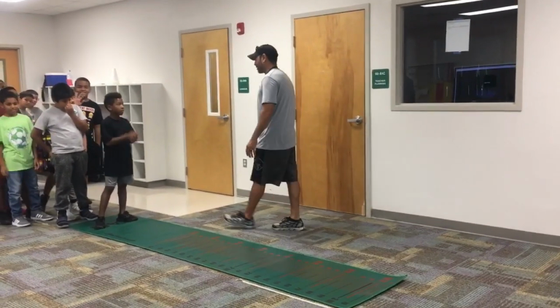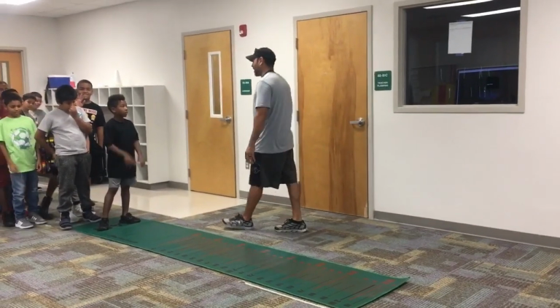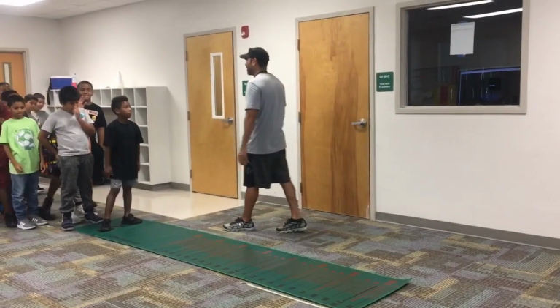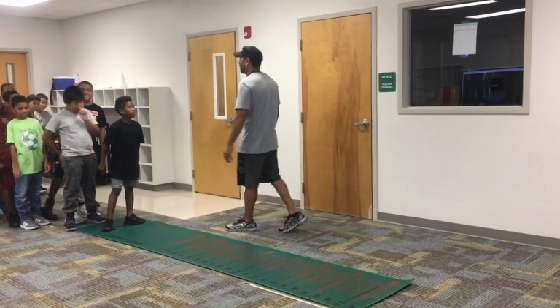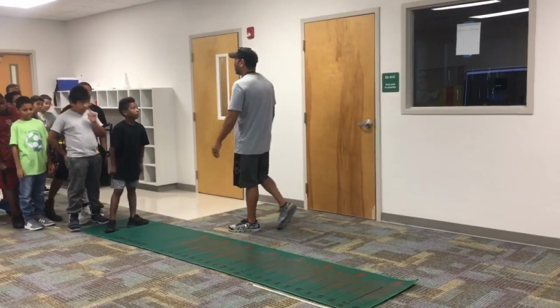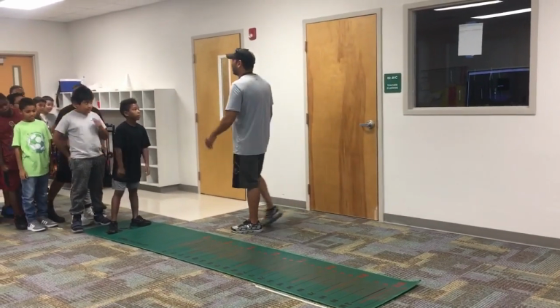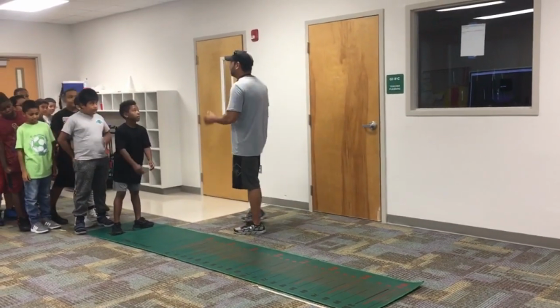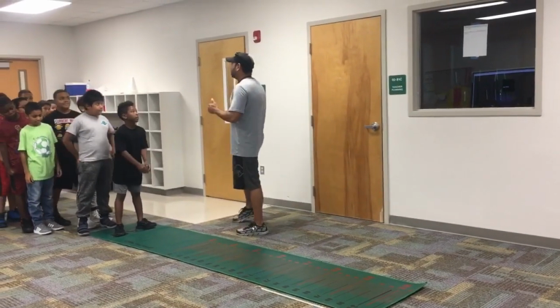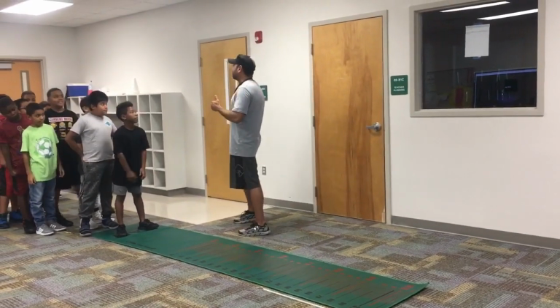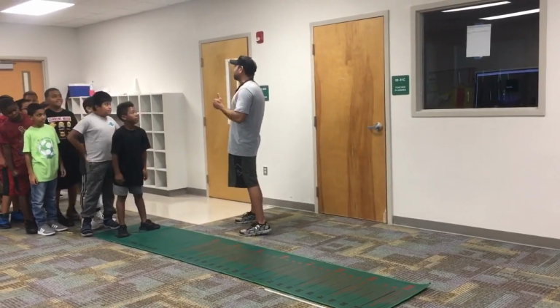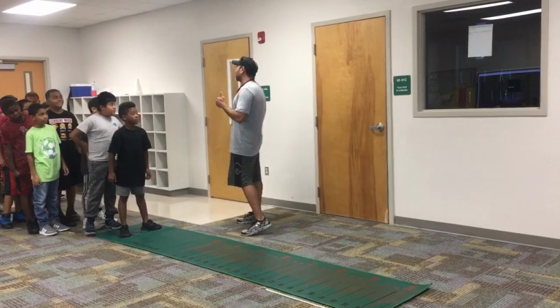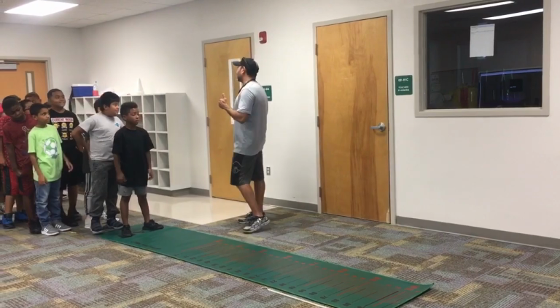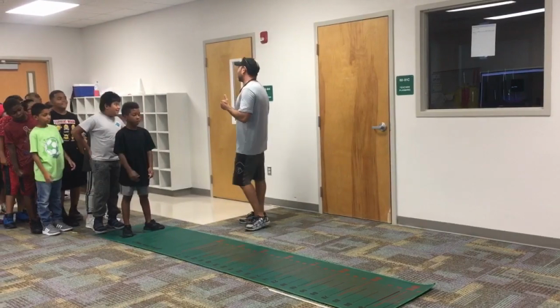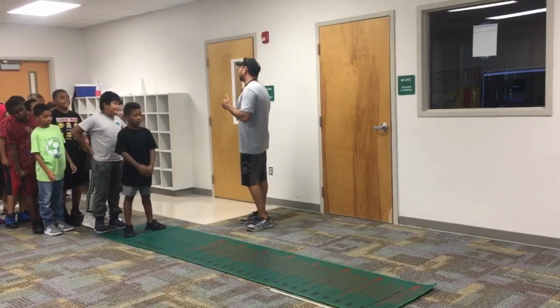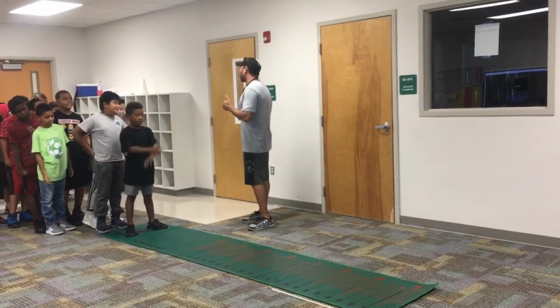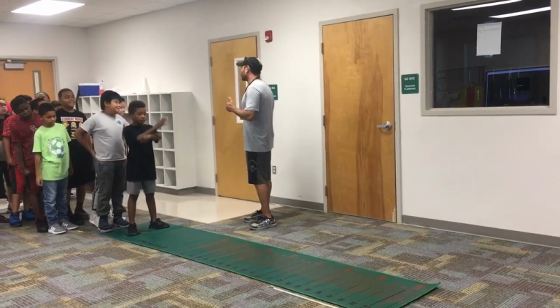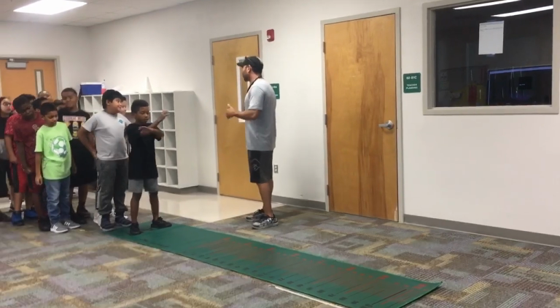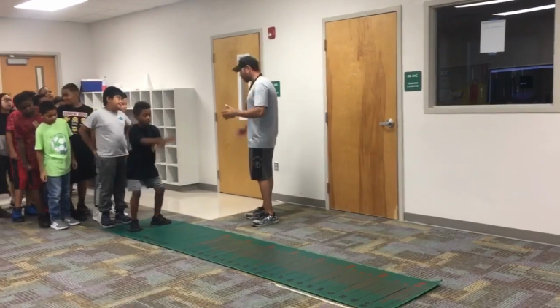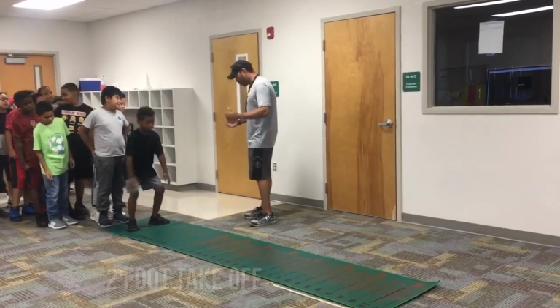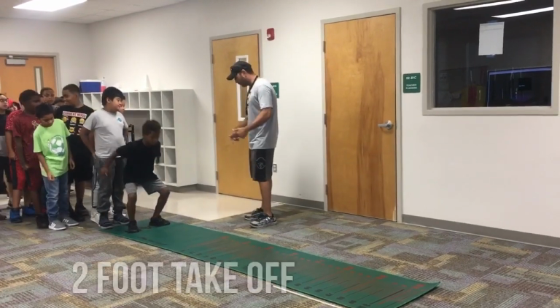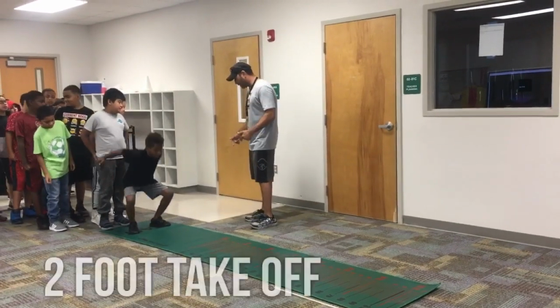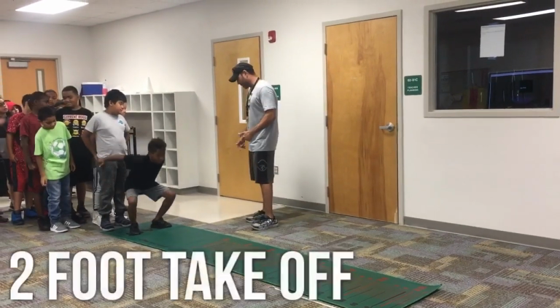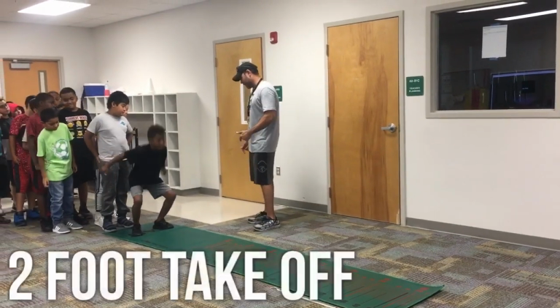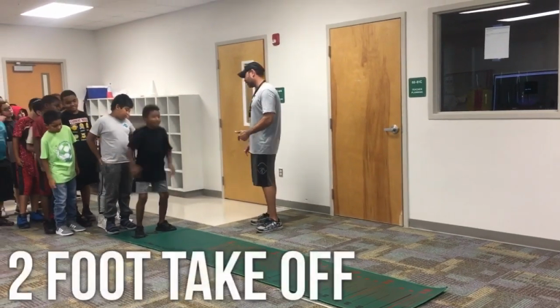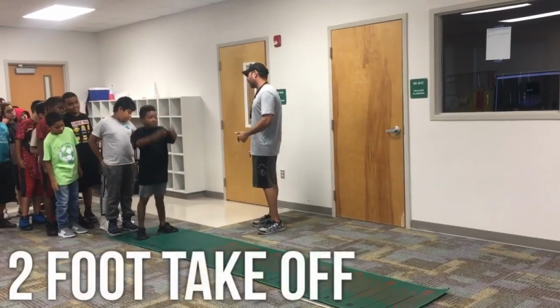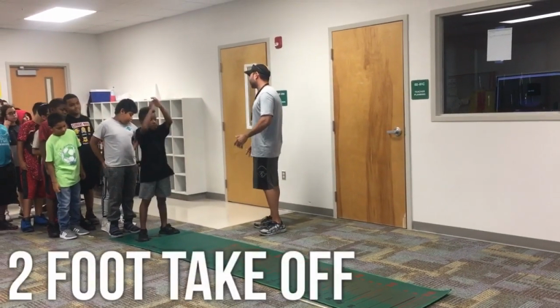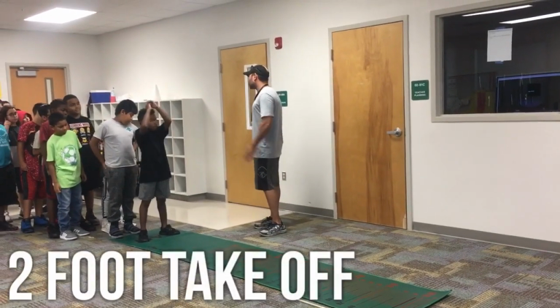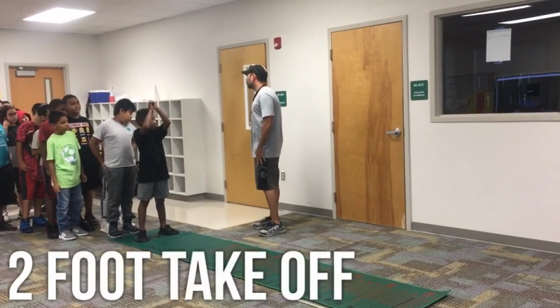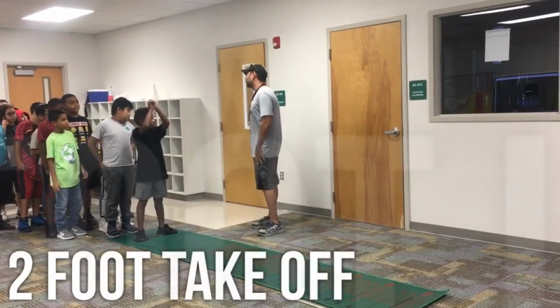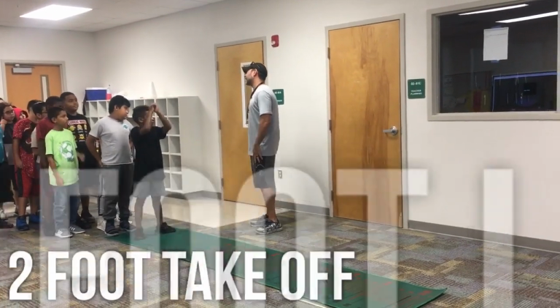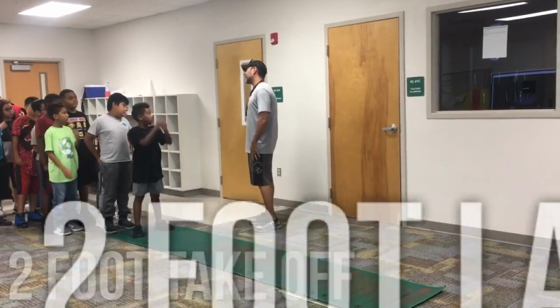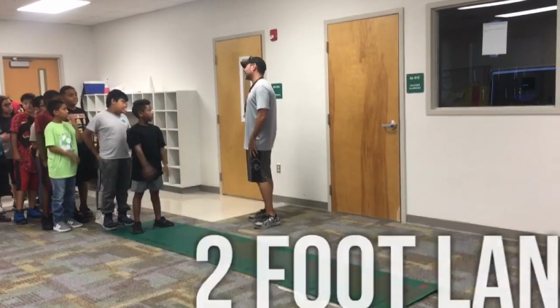Now, standing long jump: two-foot takeoff, two-foot land.